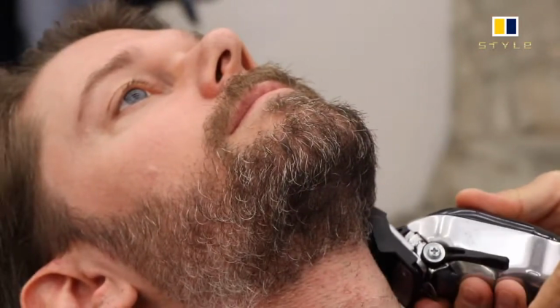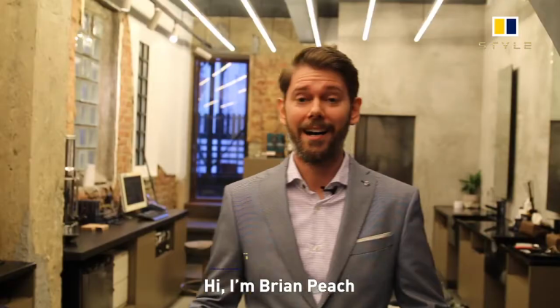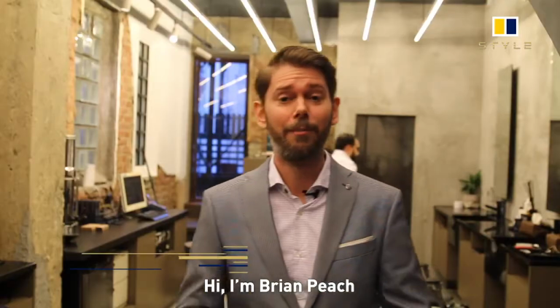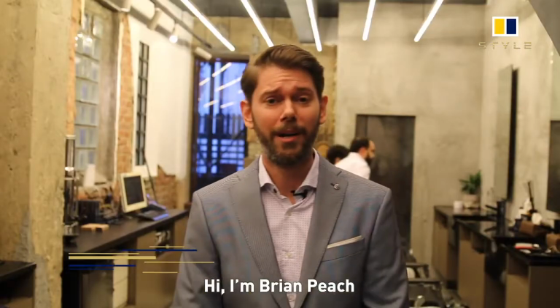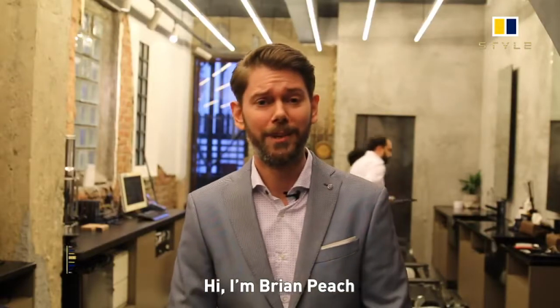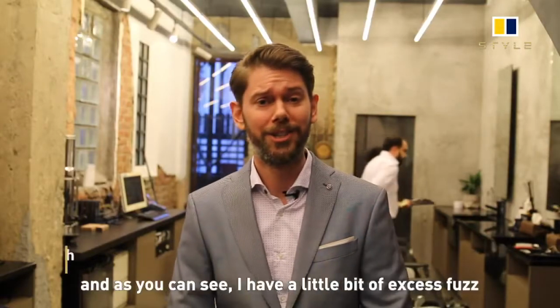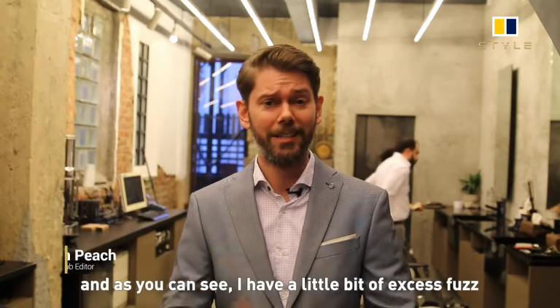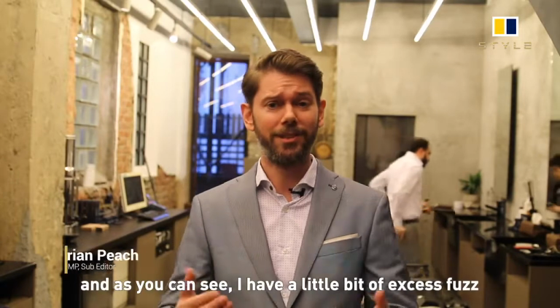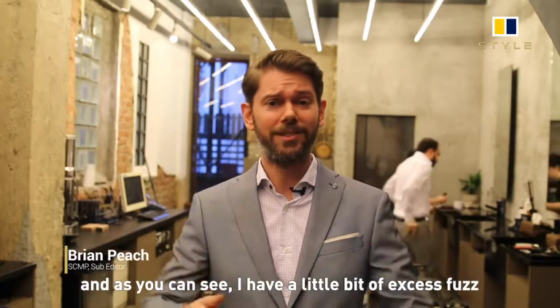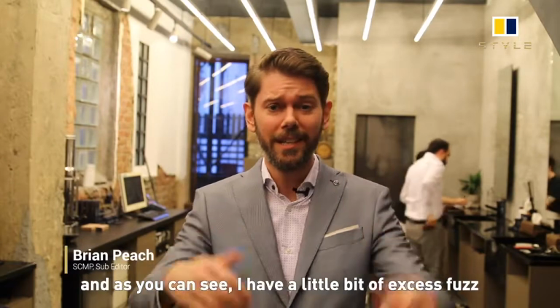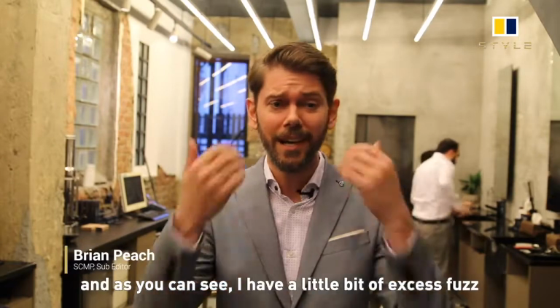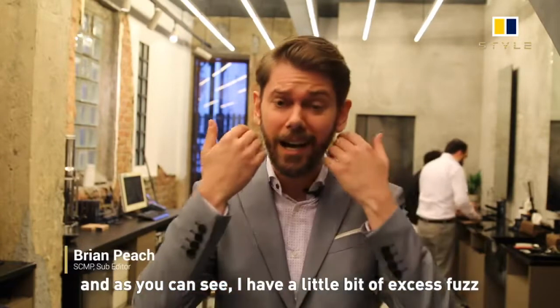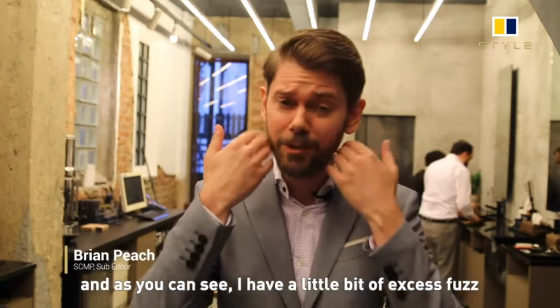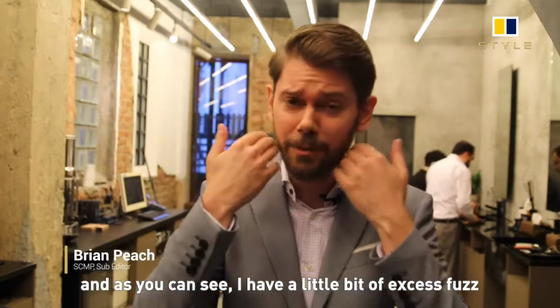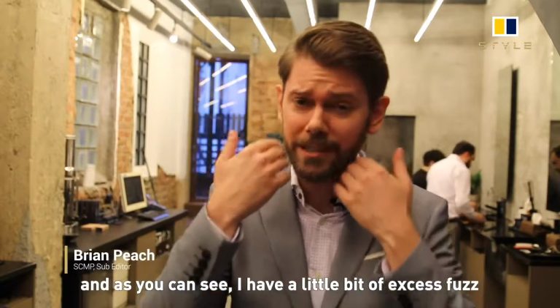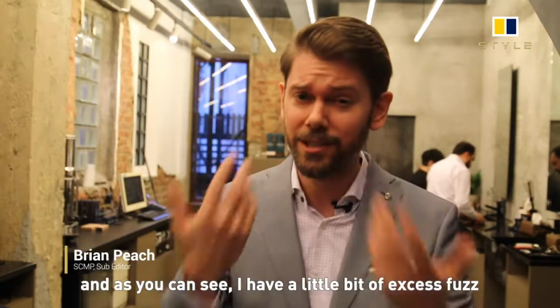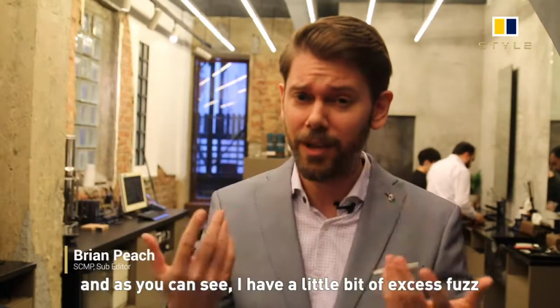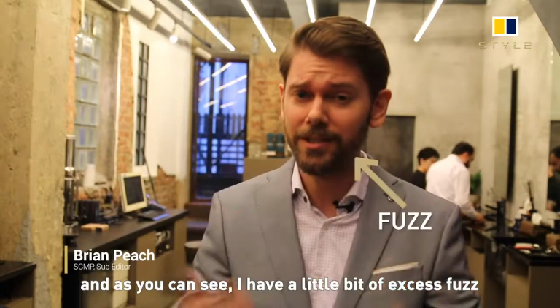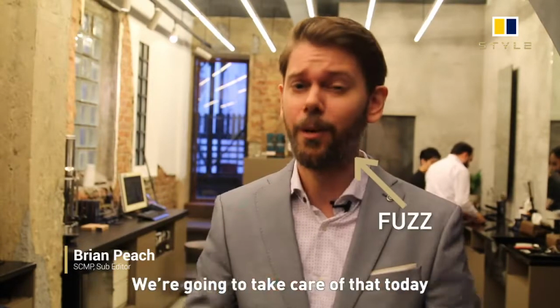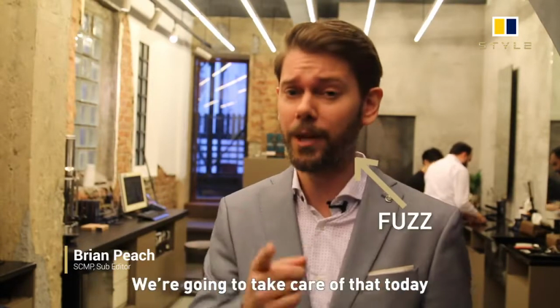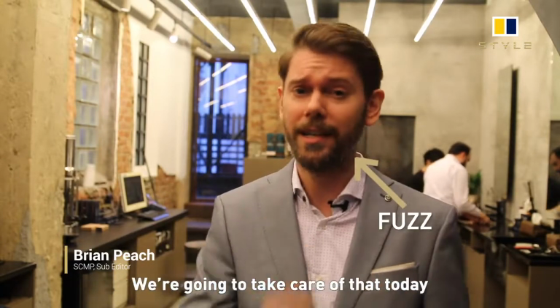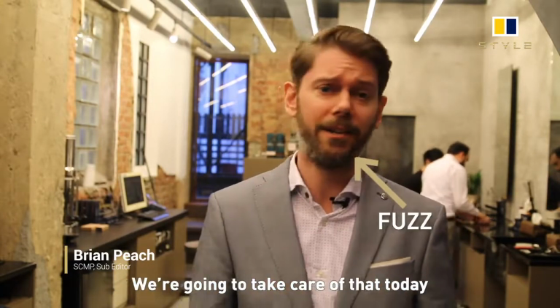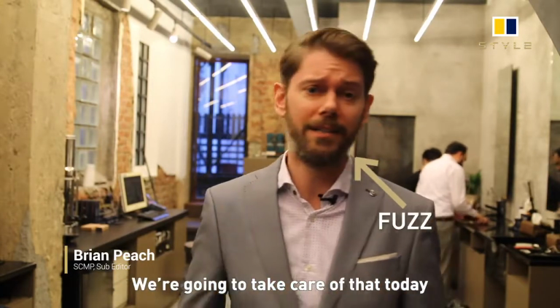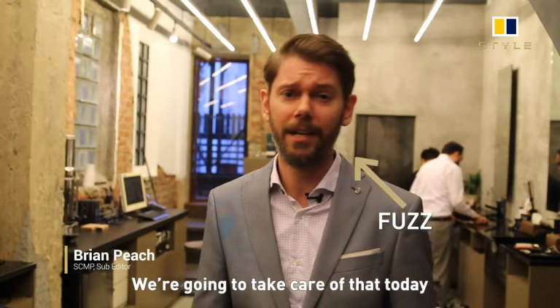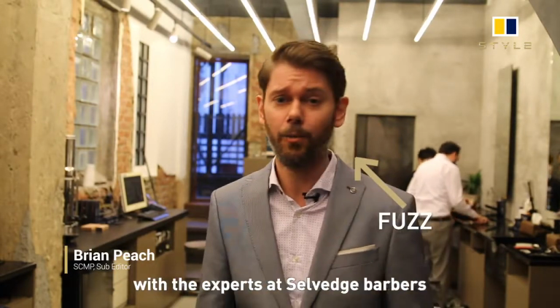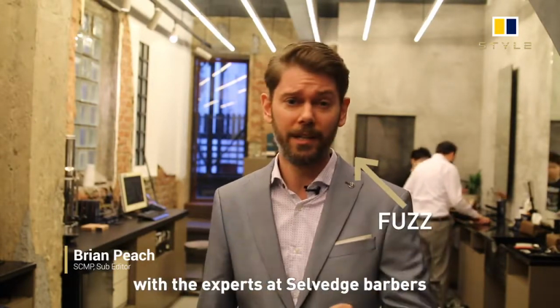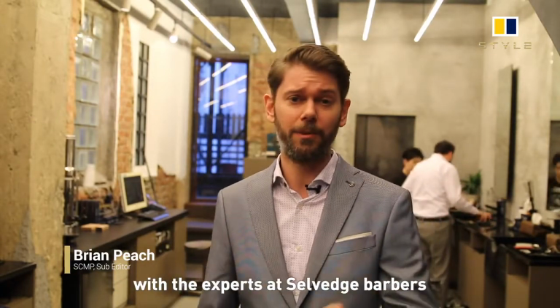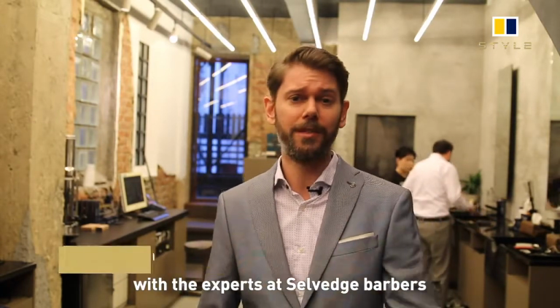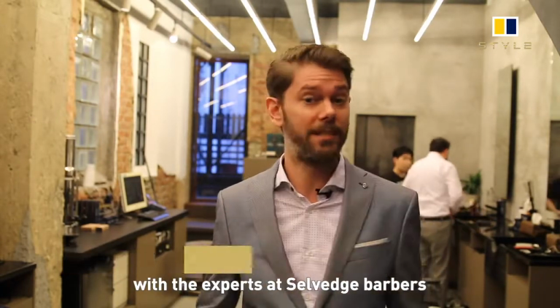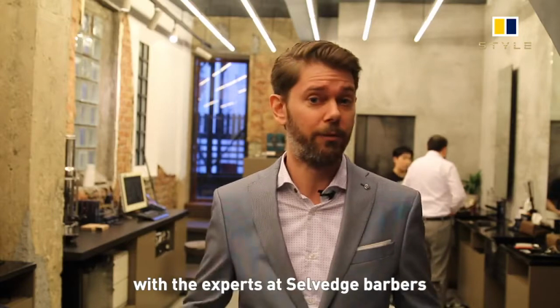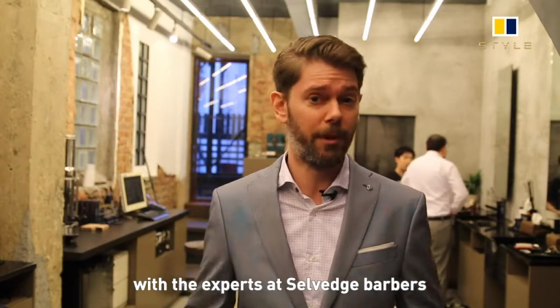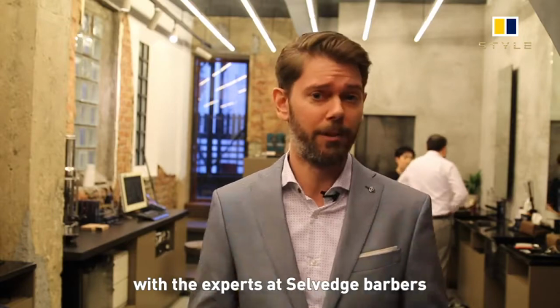Hi, I'm Brian Peach, and as you can see I have a little bit of excess fuzz. We're going to take care of that today with the experts at Selvridge Barber.